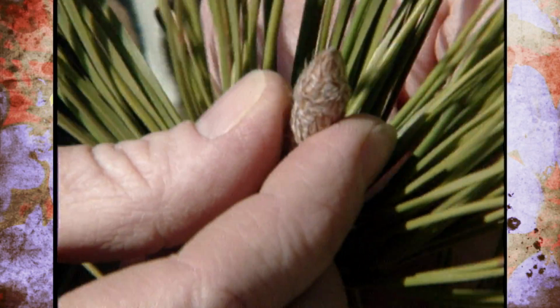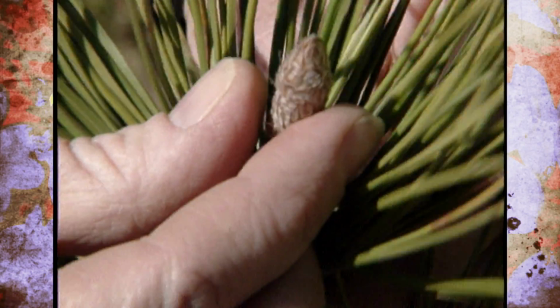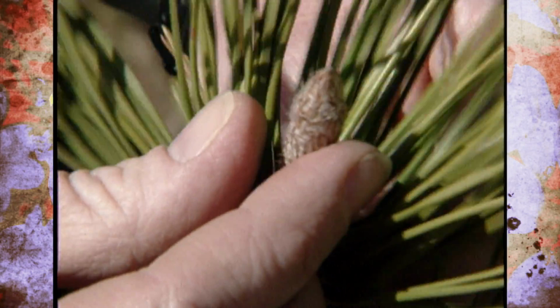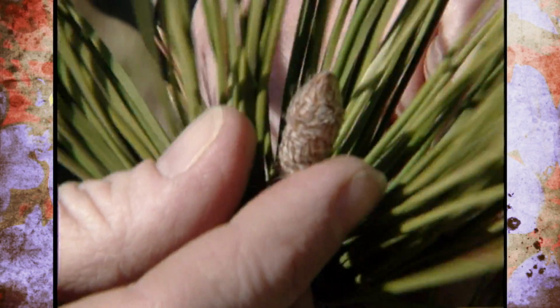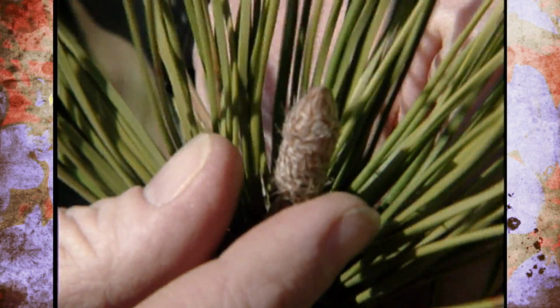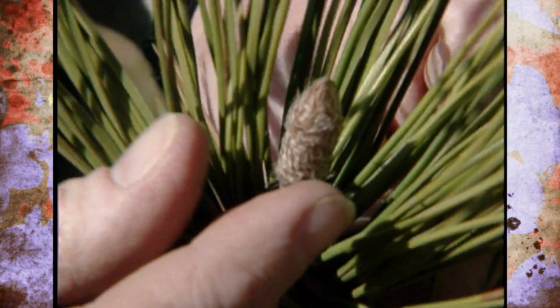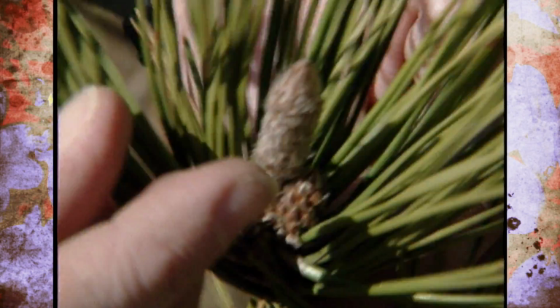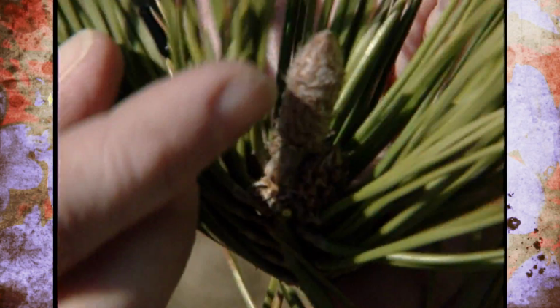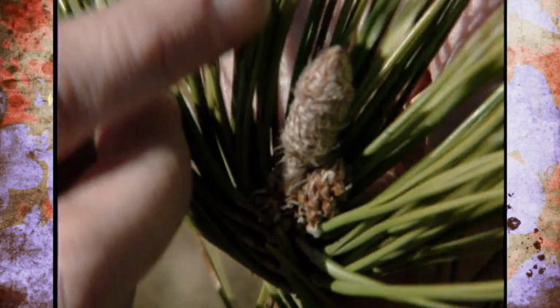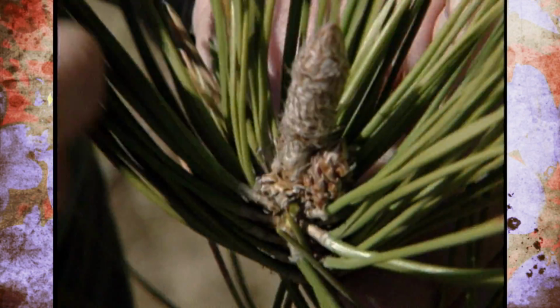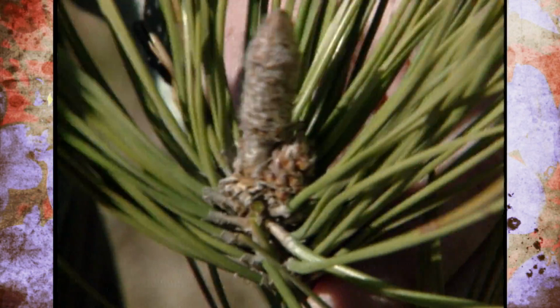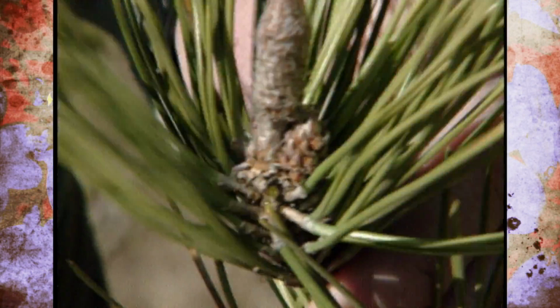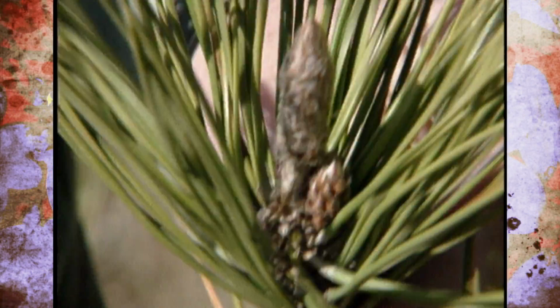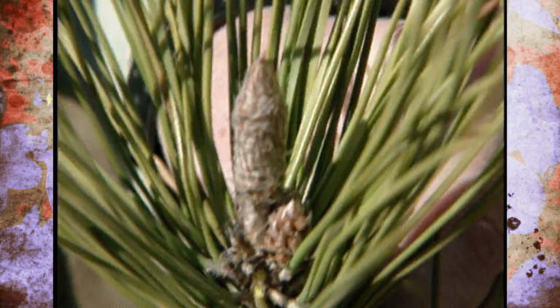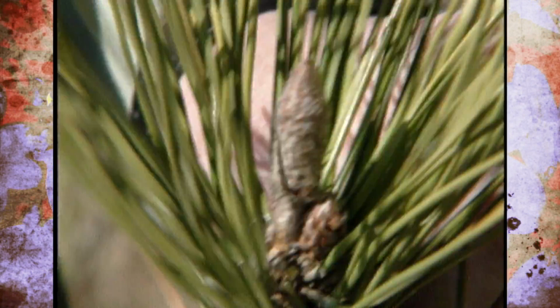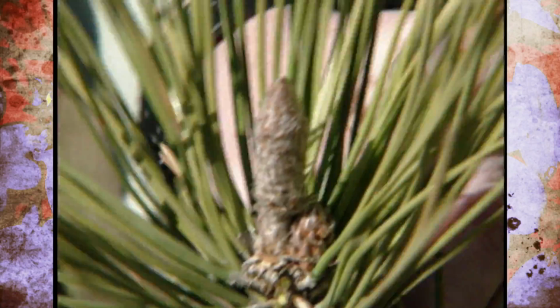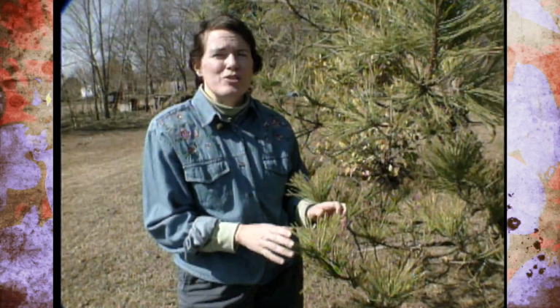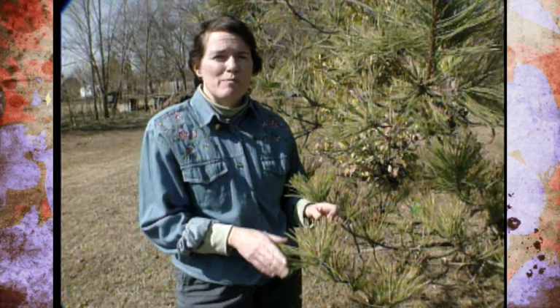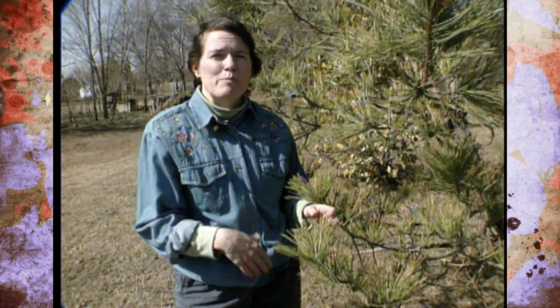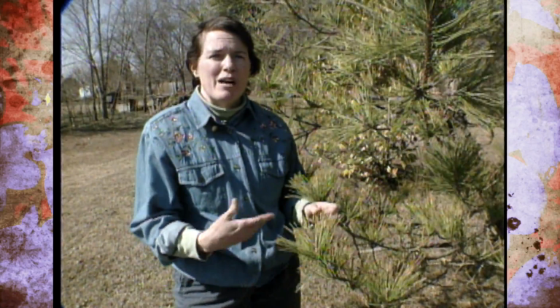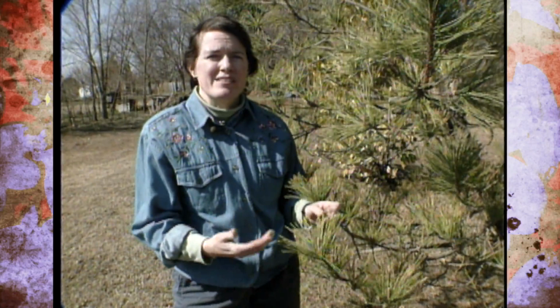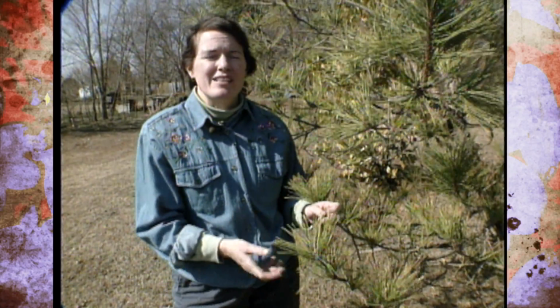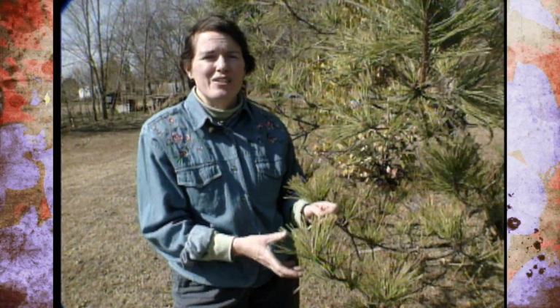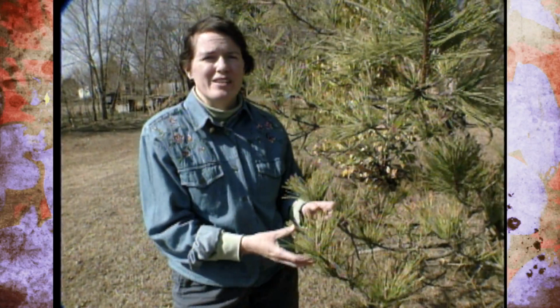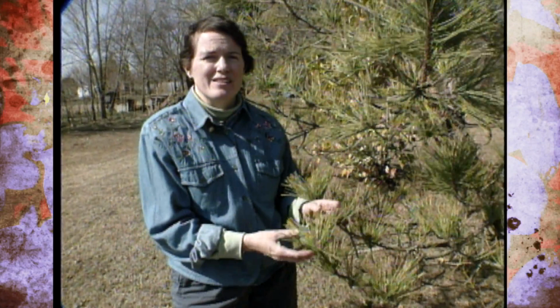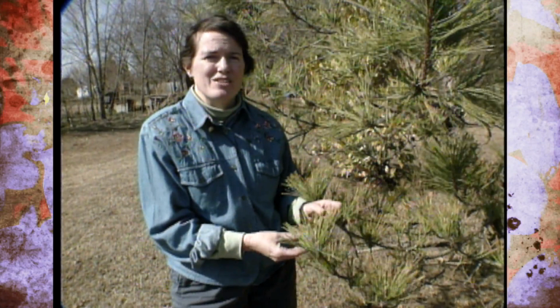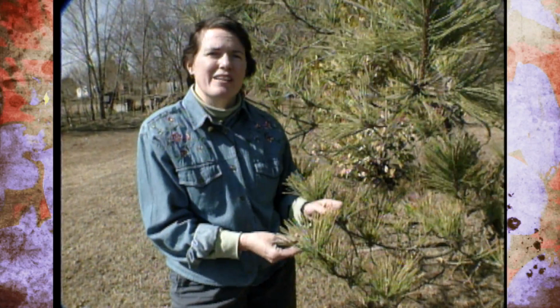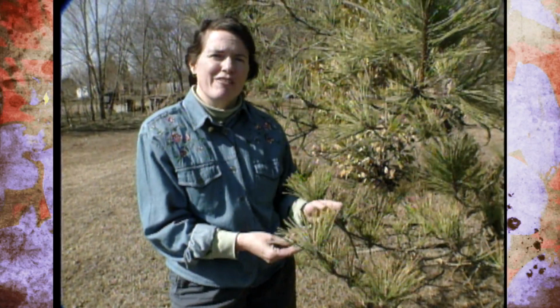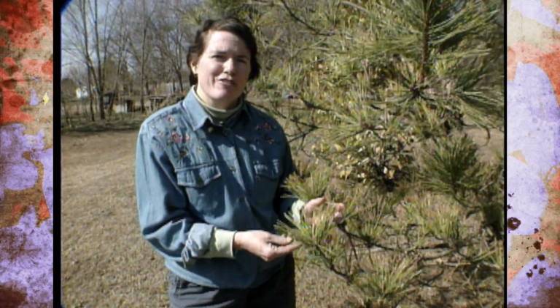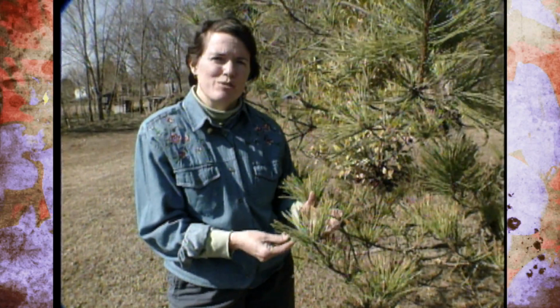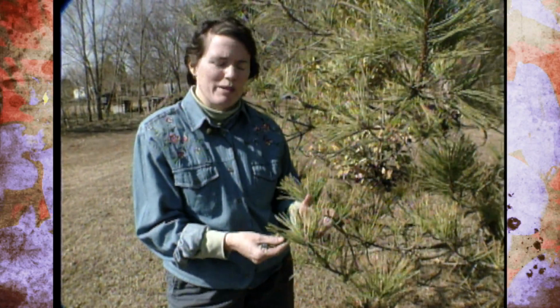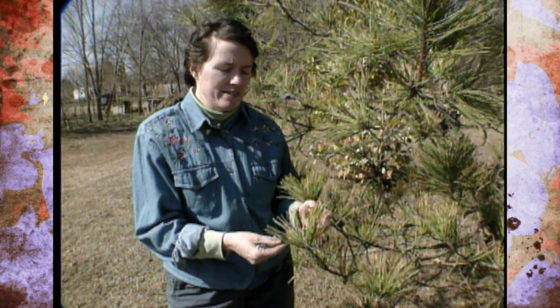So take care of that, but first of all make sure that you keep your pines in healthy condition in the first place.